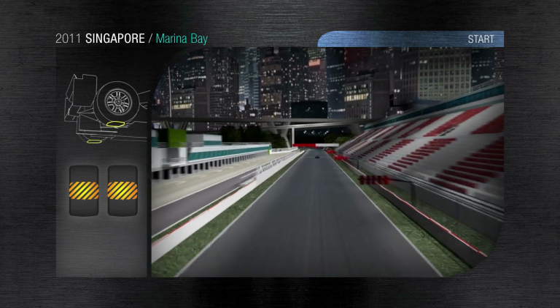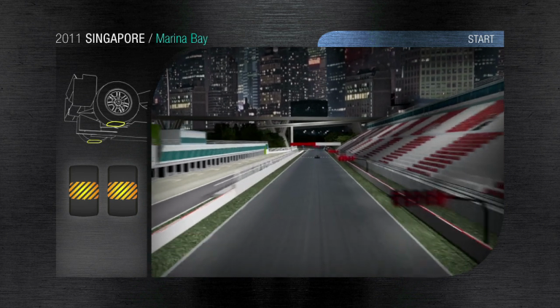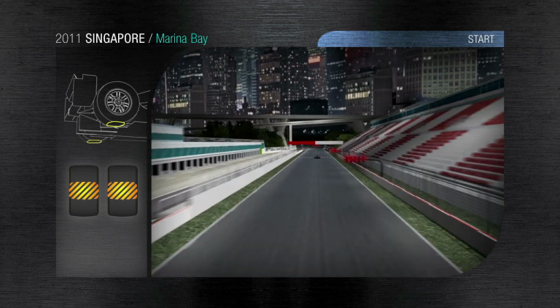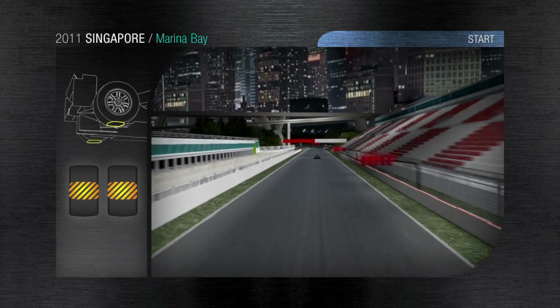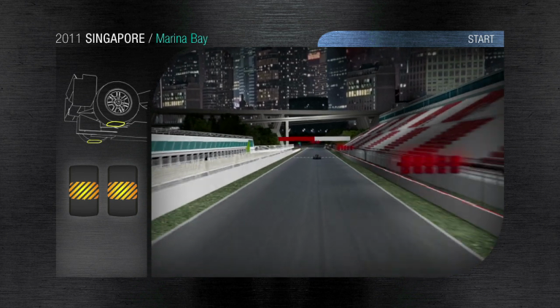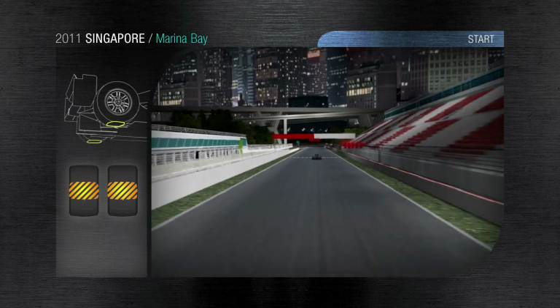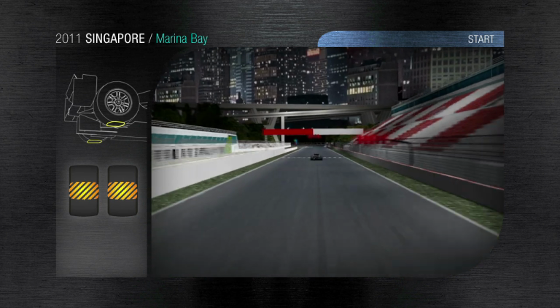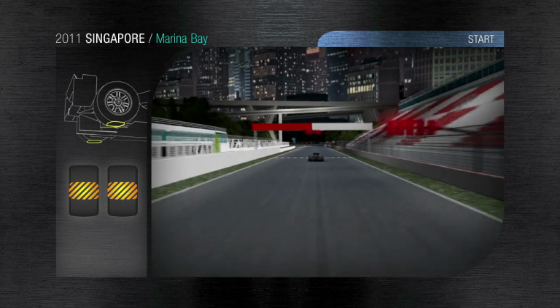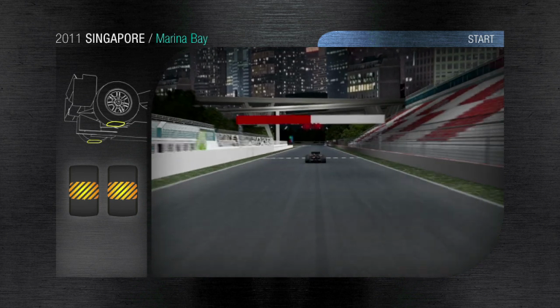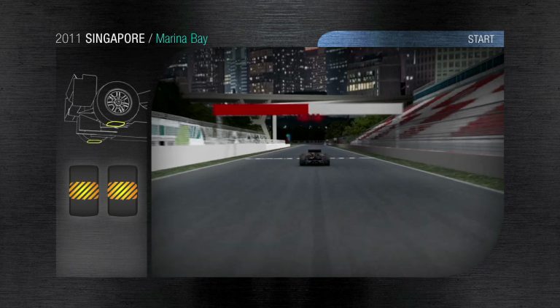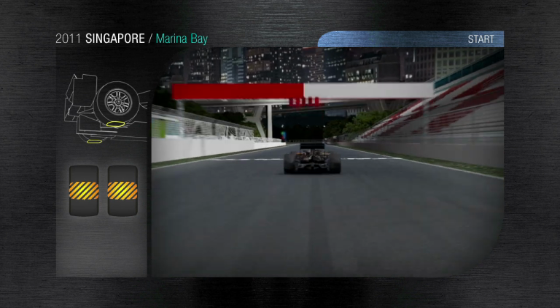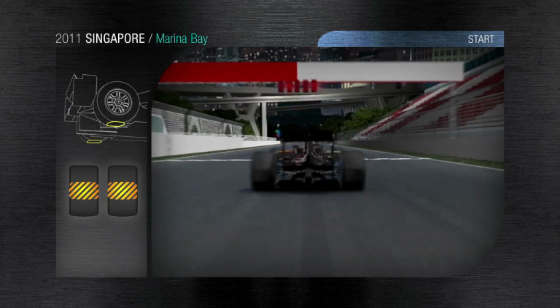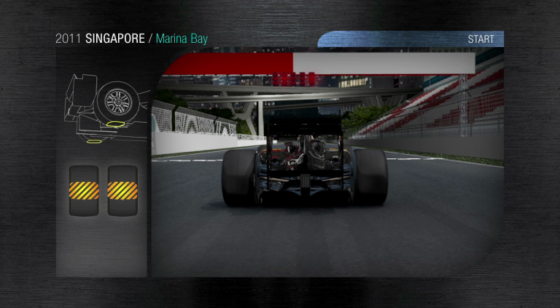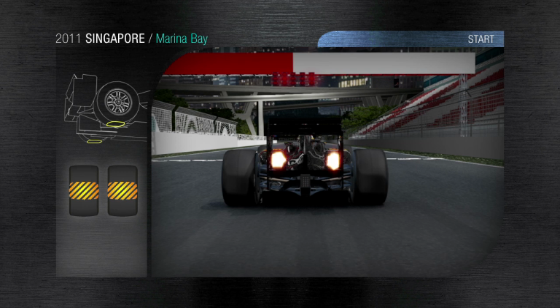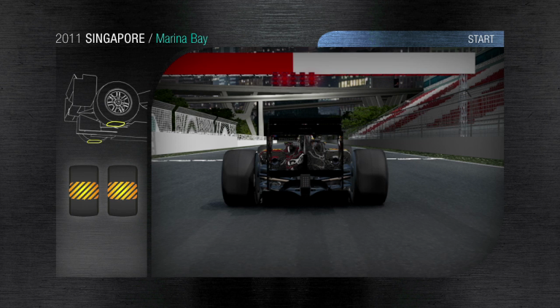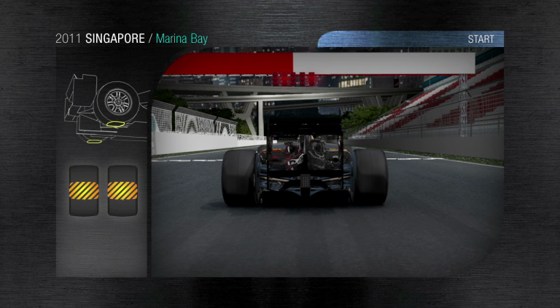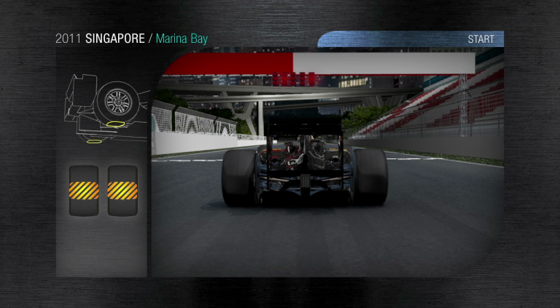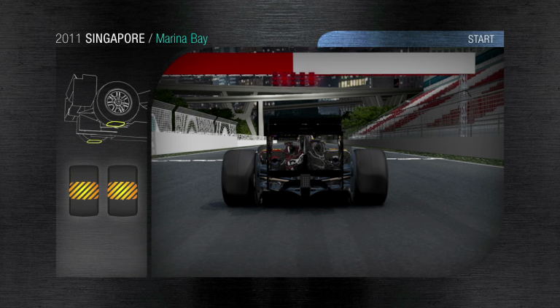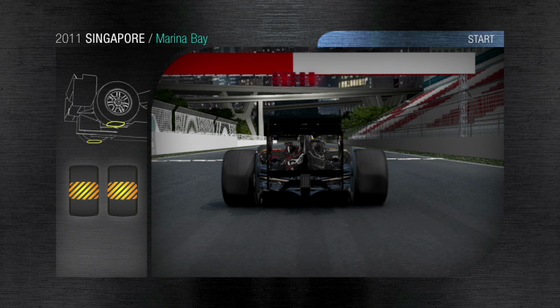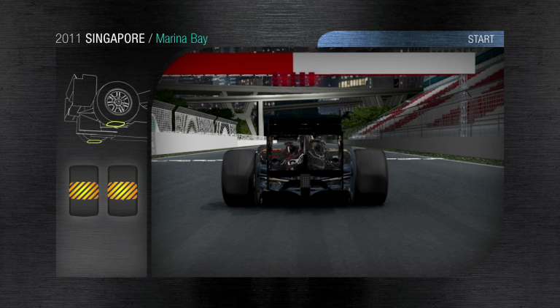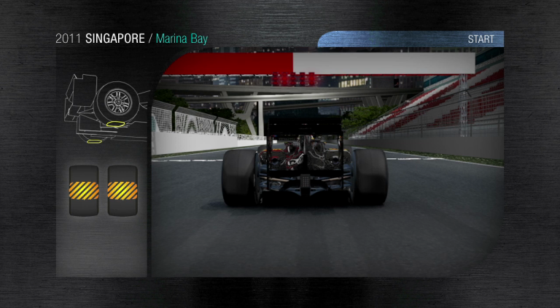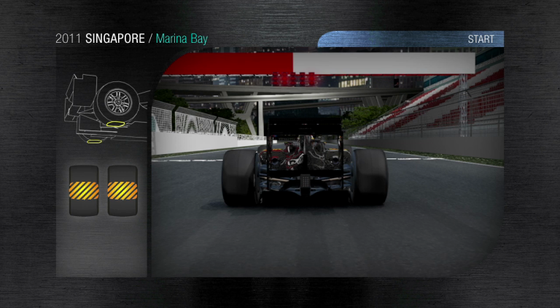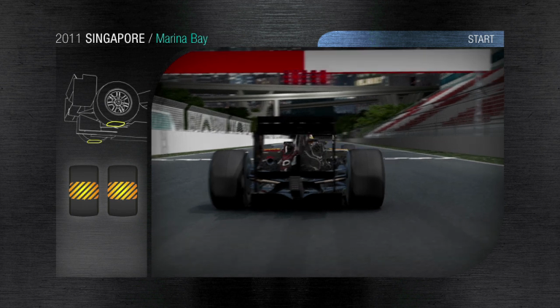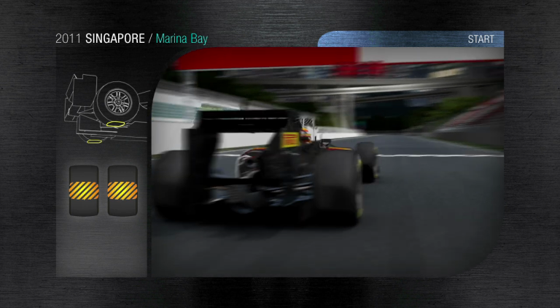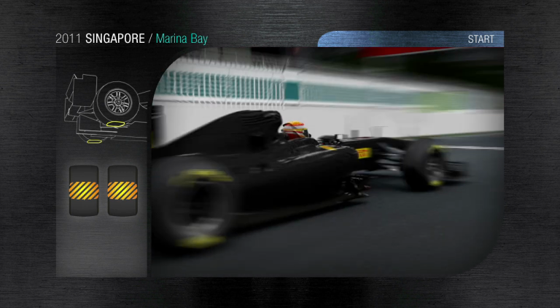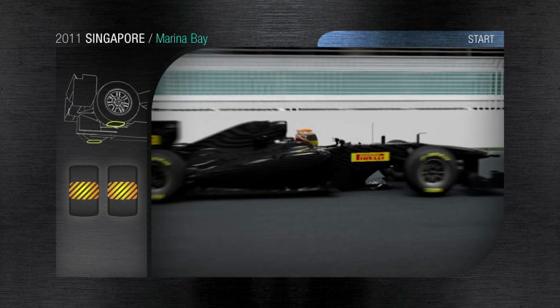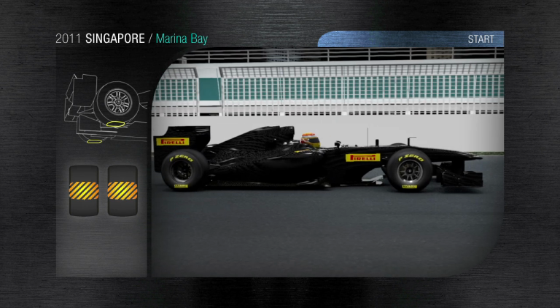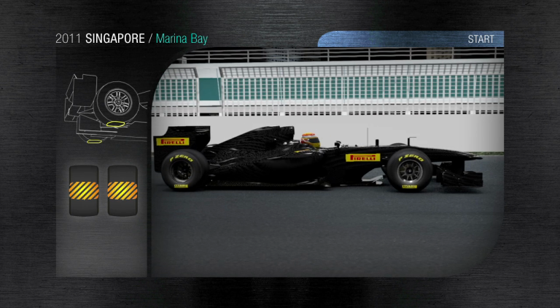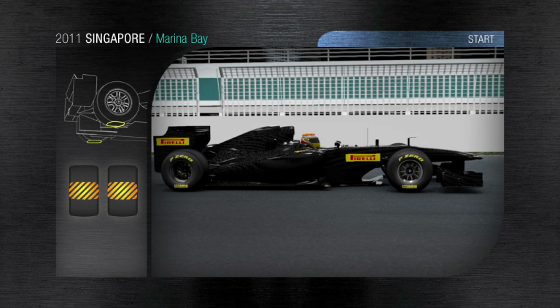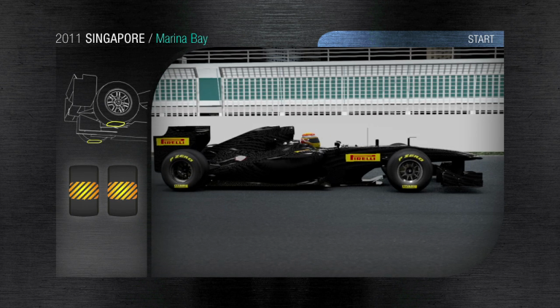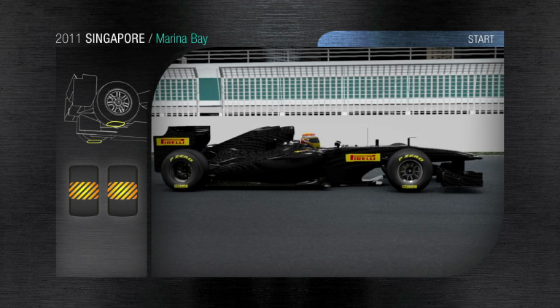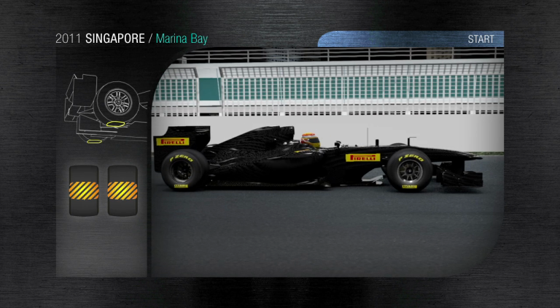Singapore — a 5.073km street circuit with a 61-lap race, totalling 309km.